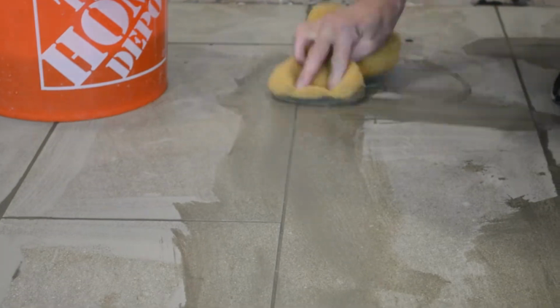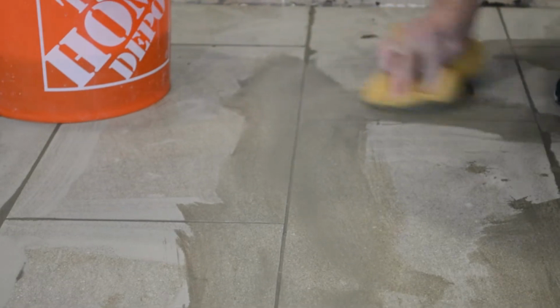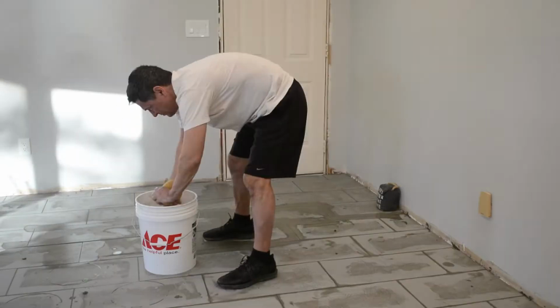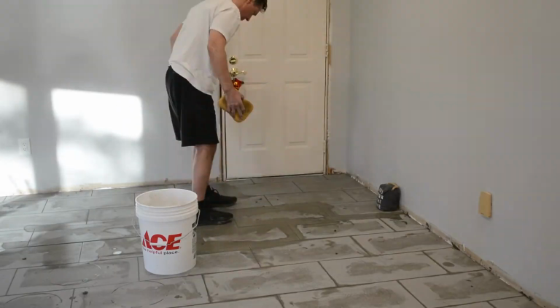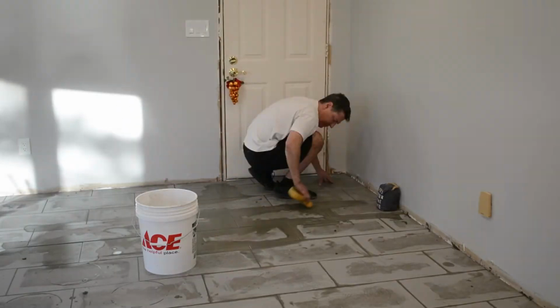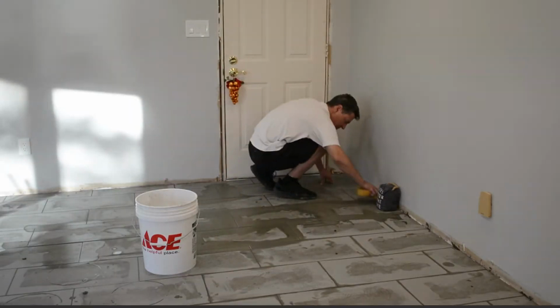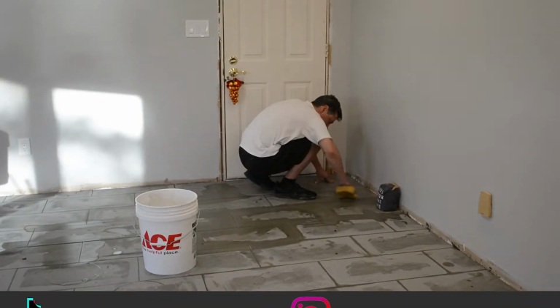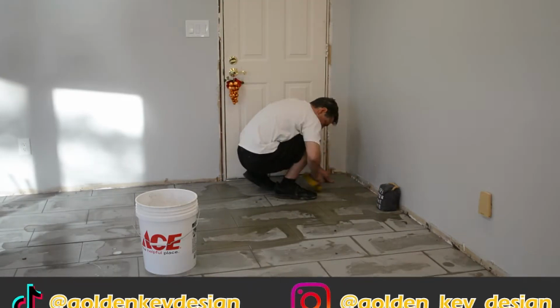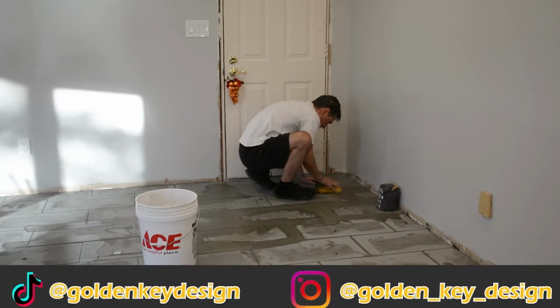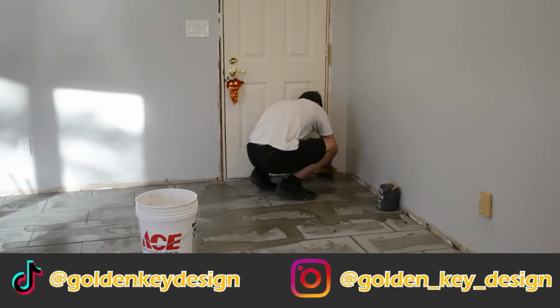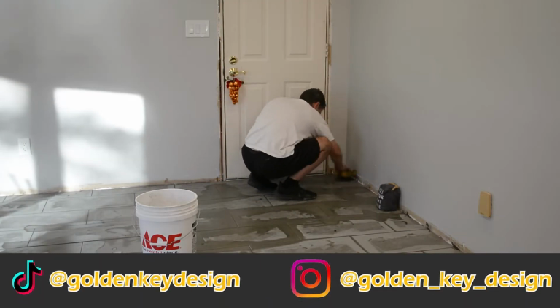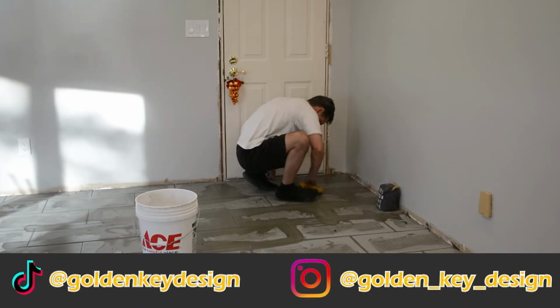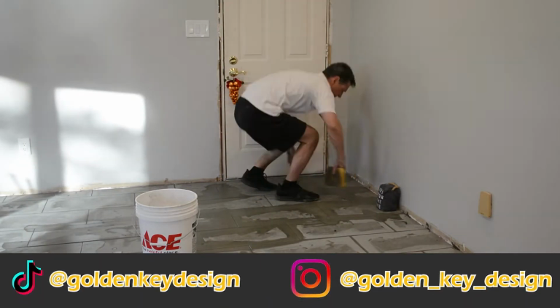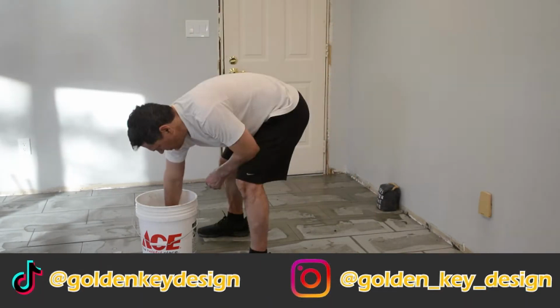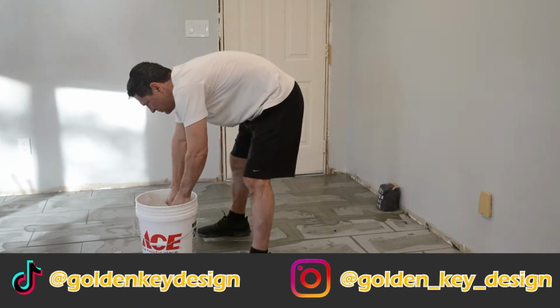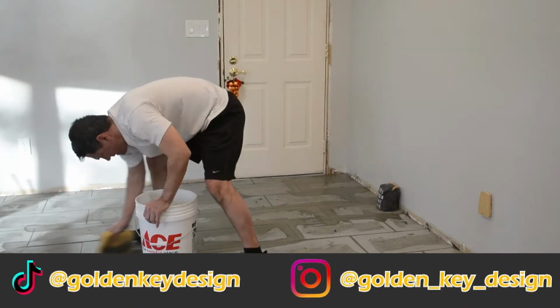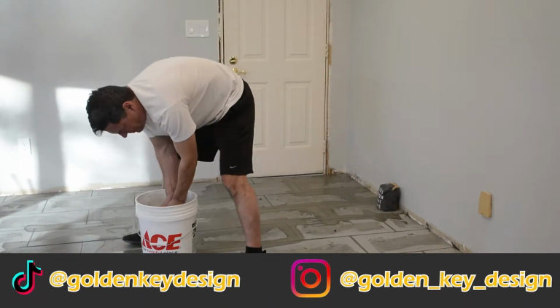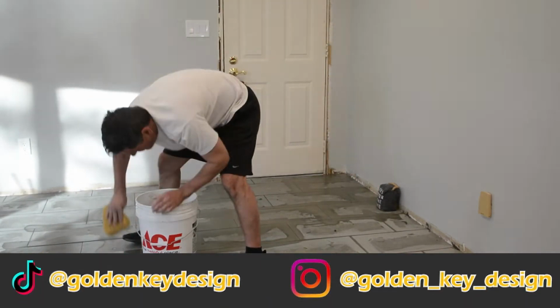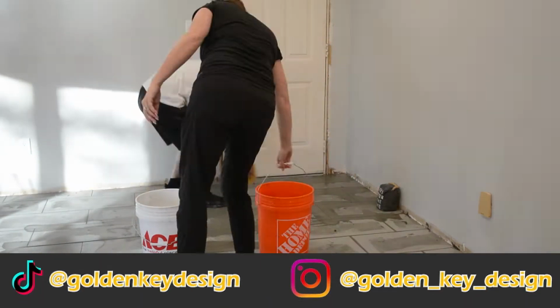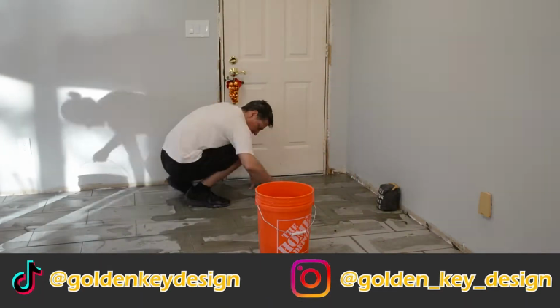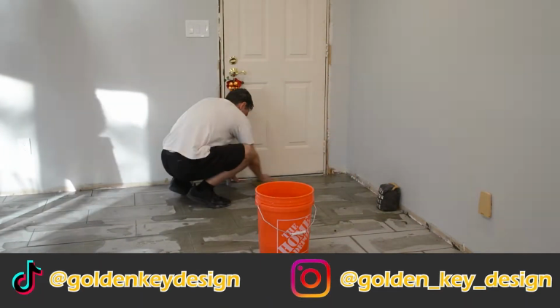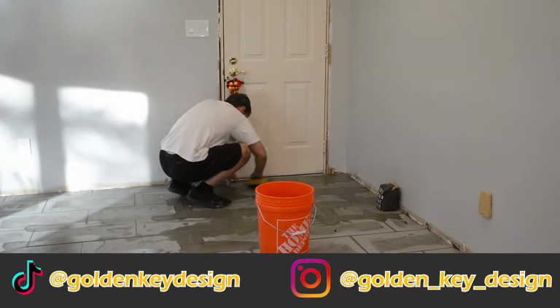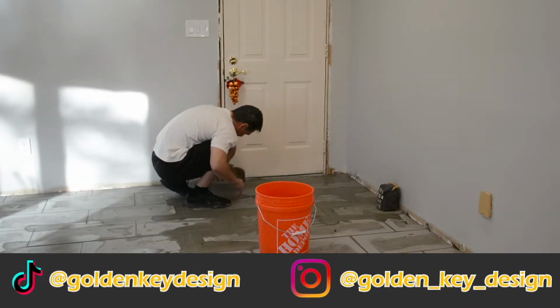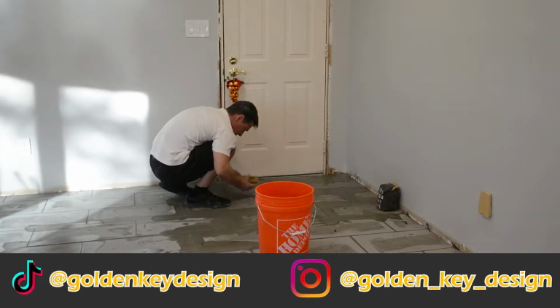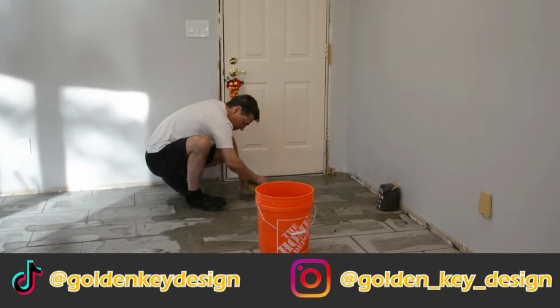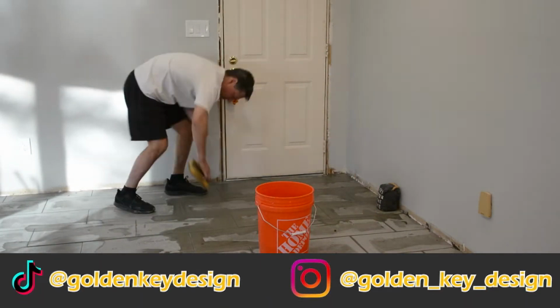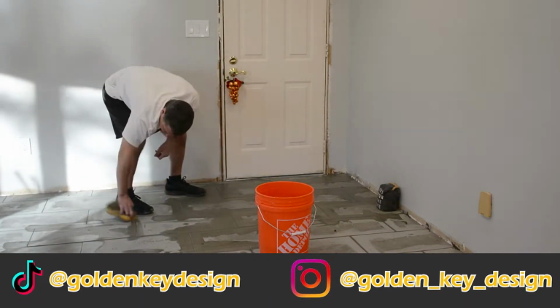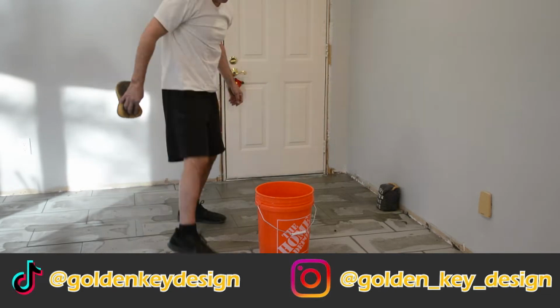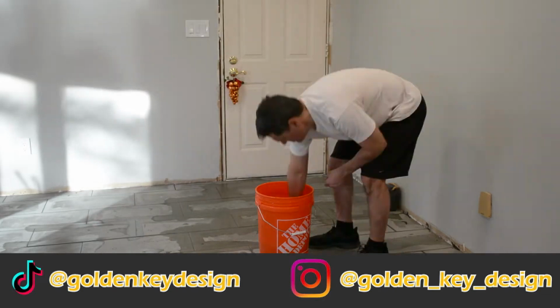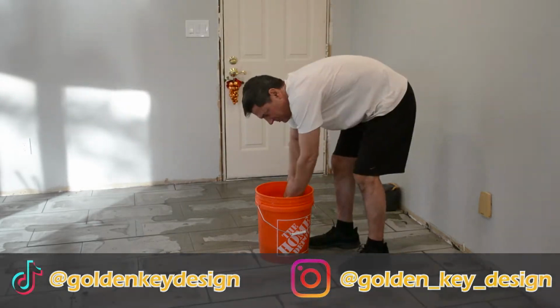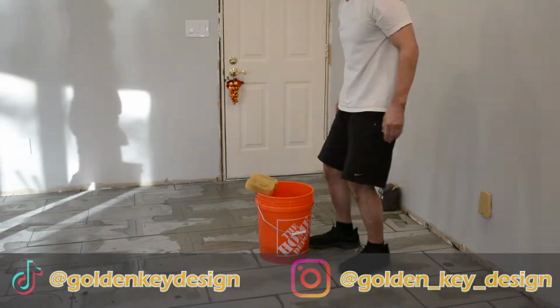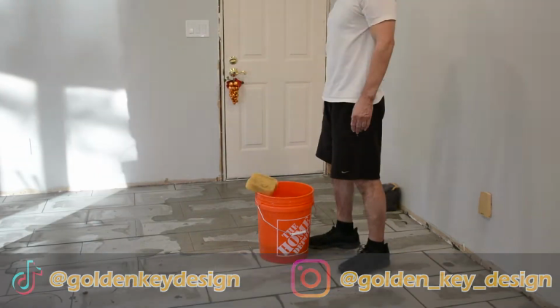We also have an Instagram and TikTok if you want to stay even more up to date on the progress of this lake house.